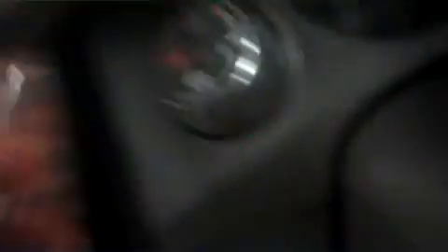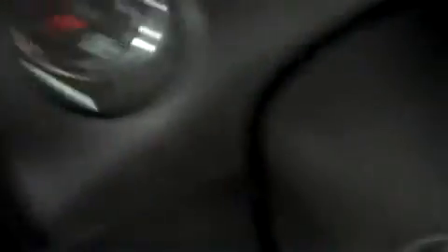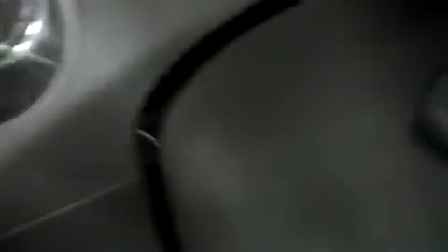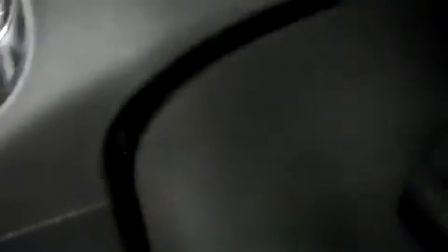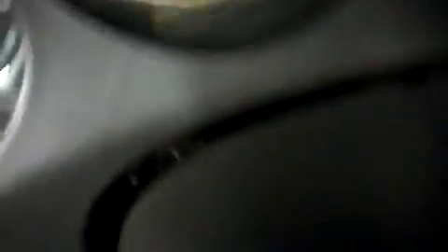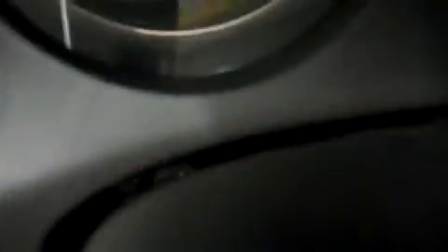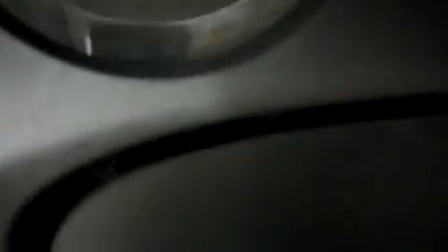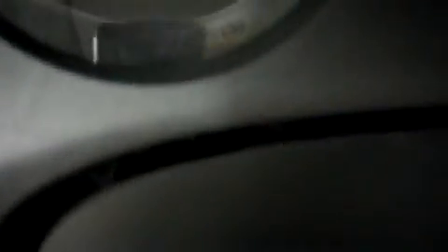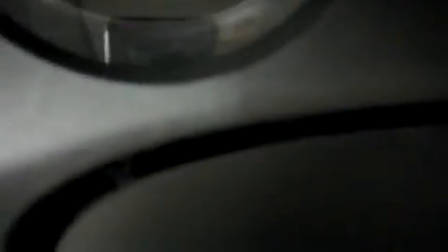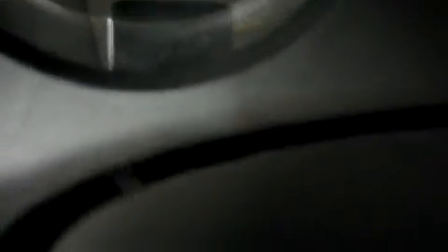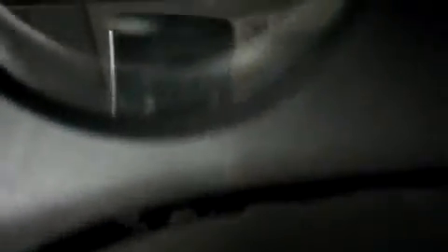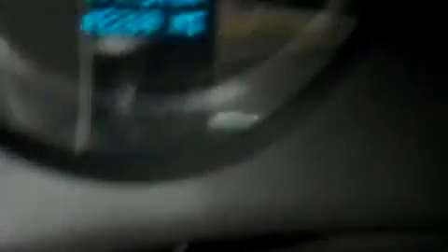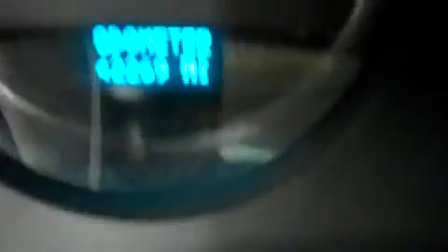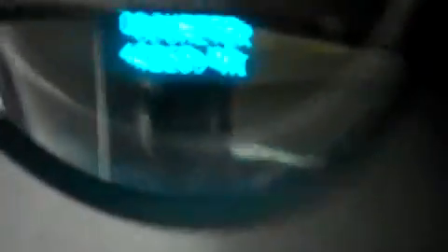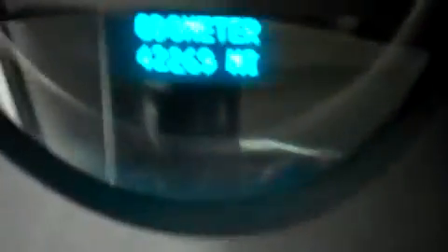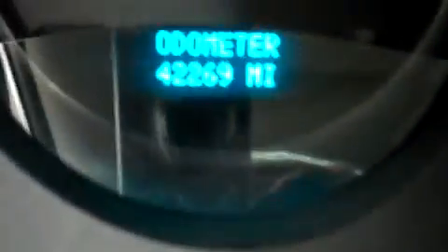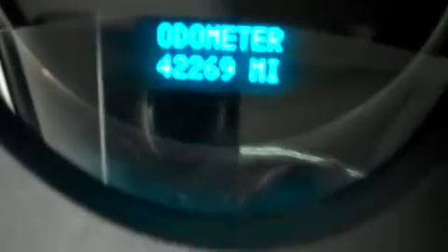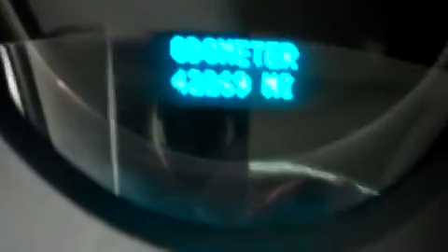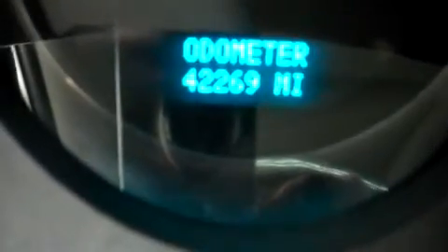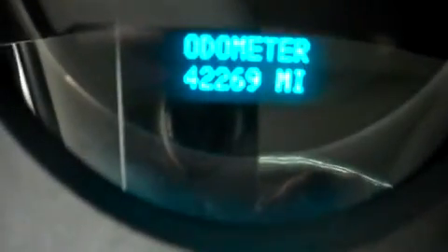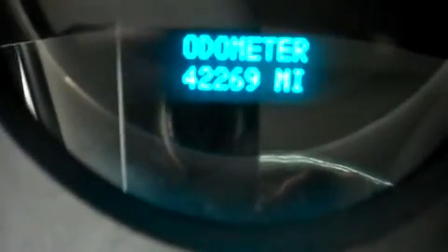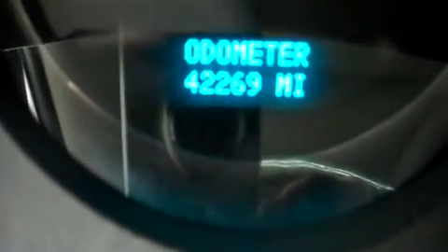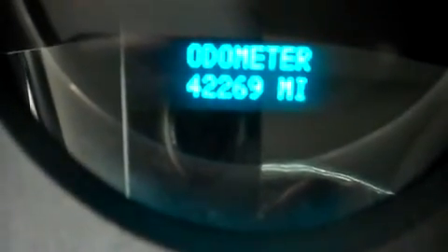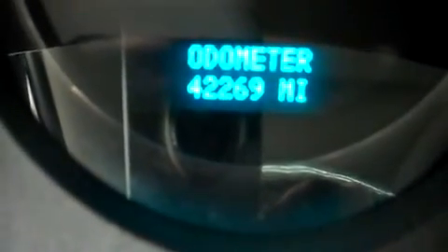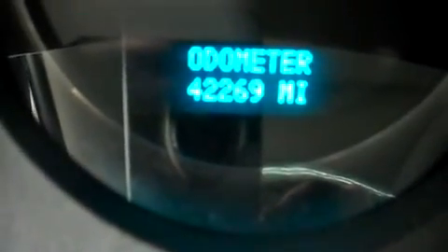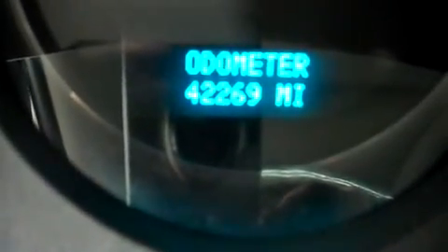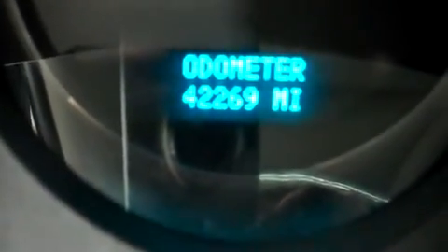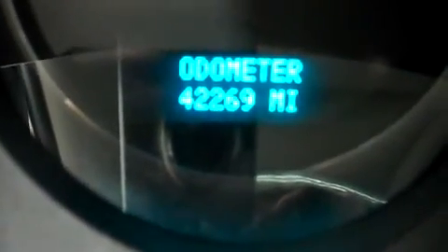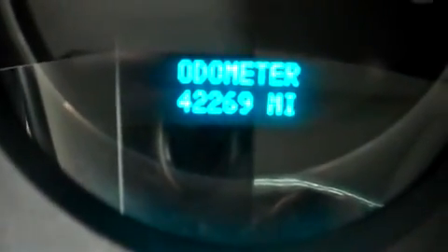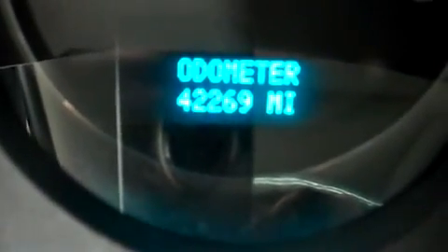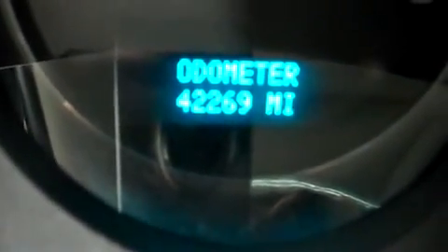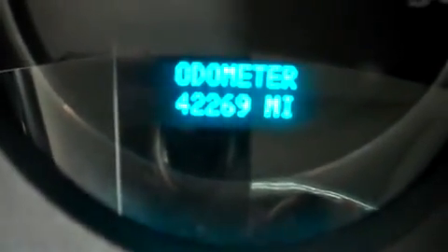Just so you can get a look at the odometer, it reads 42,269 miles at the time of this video.